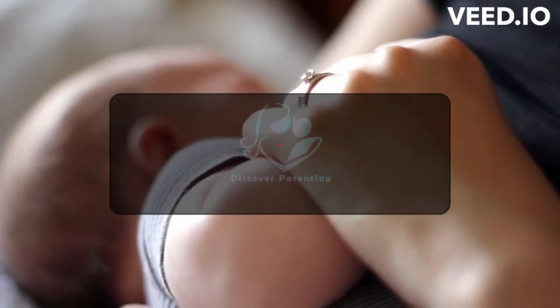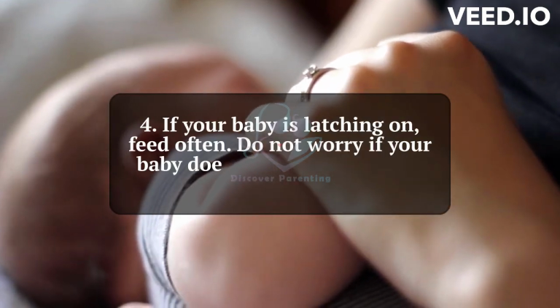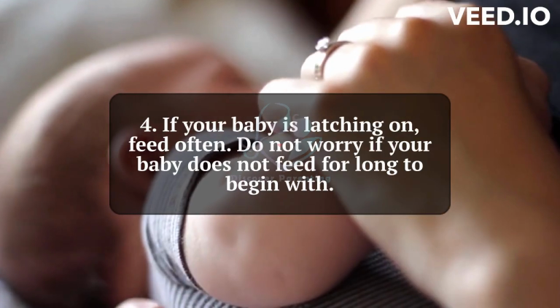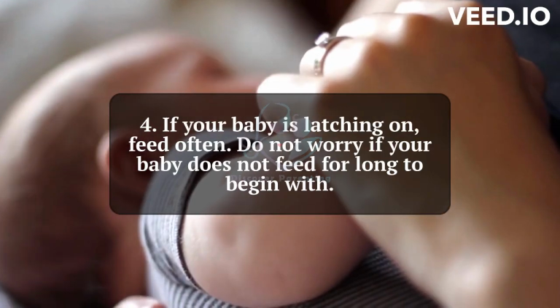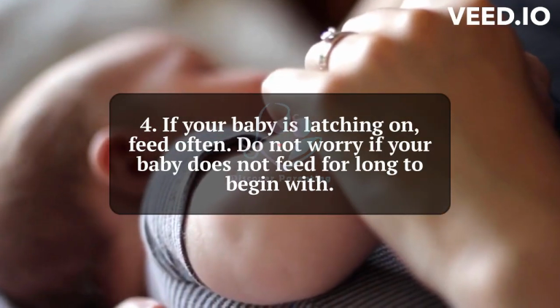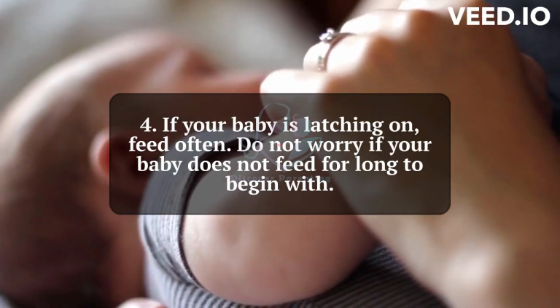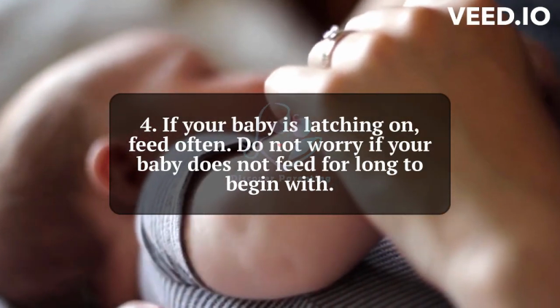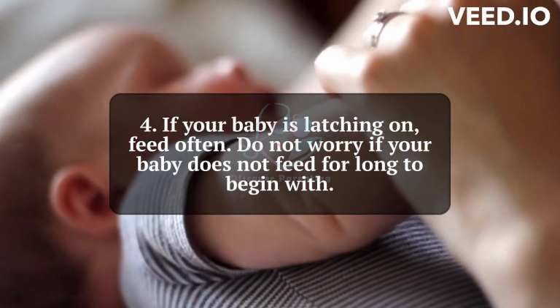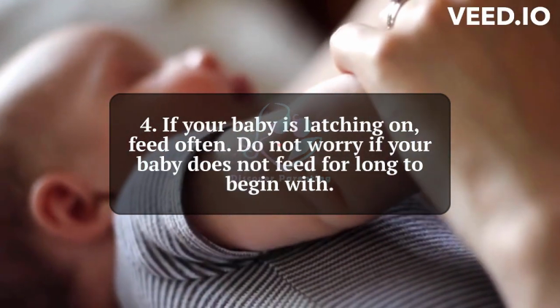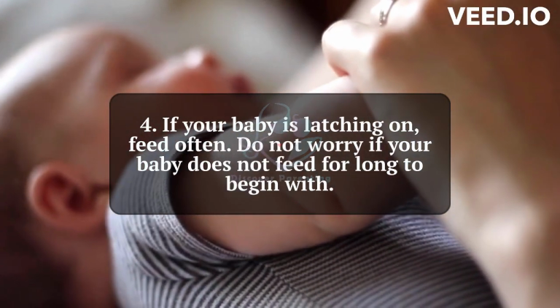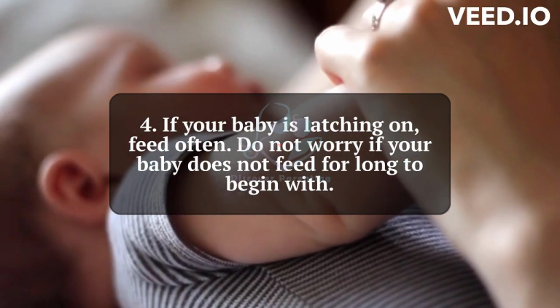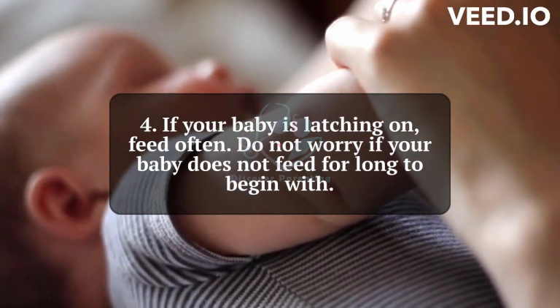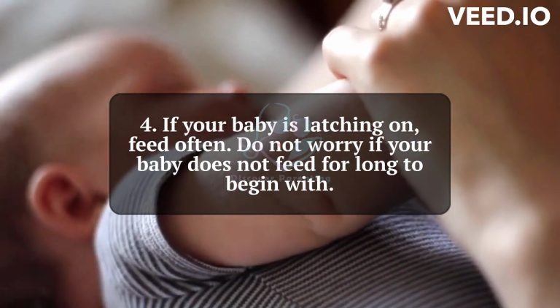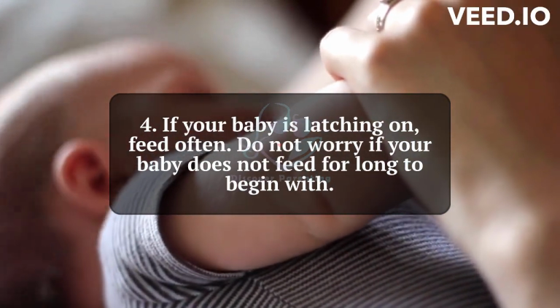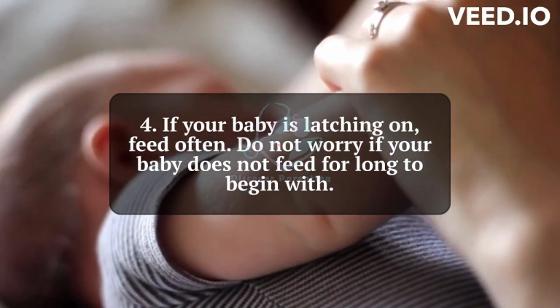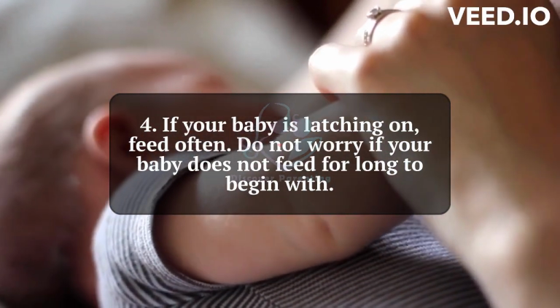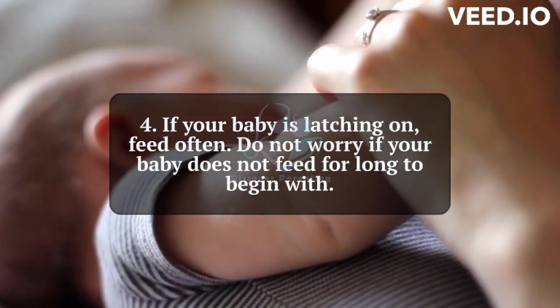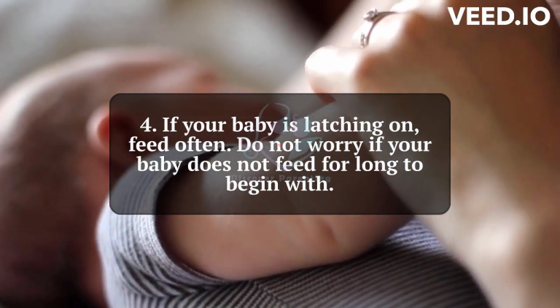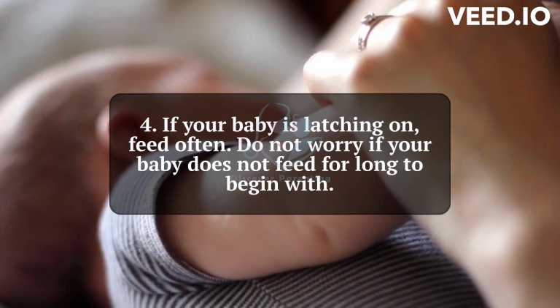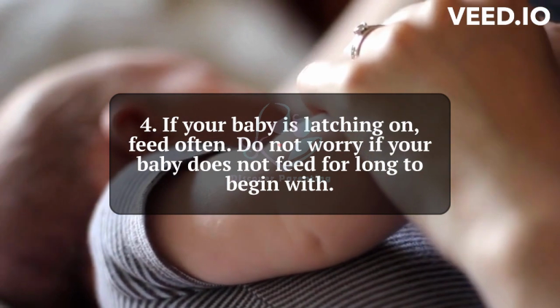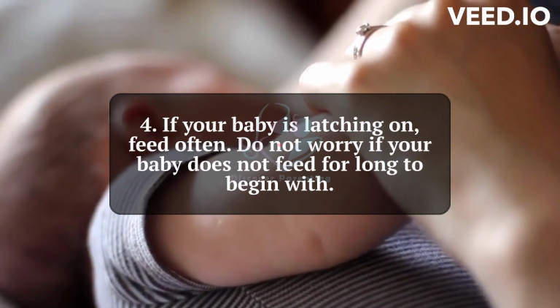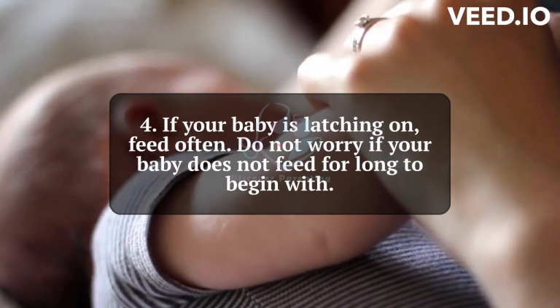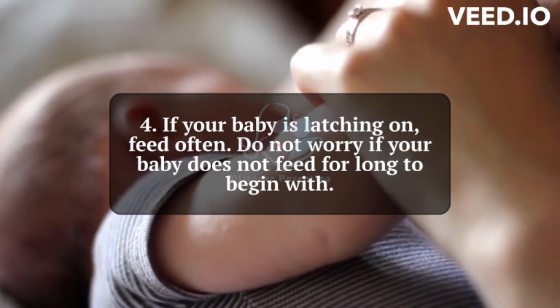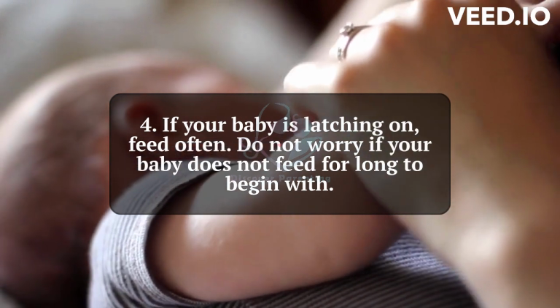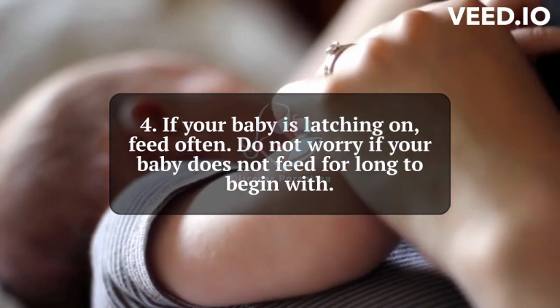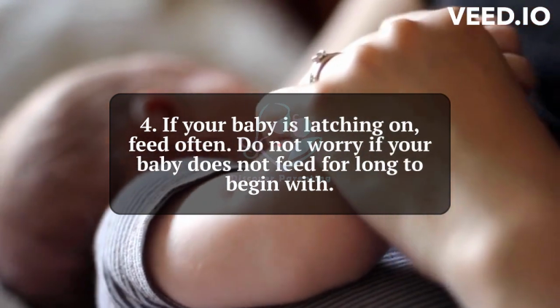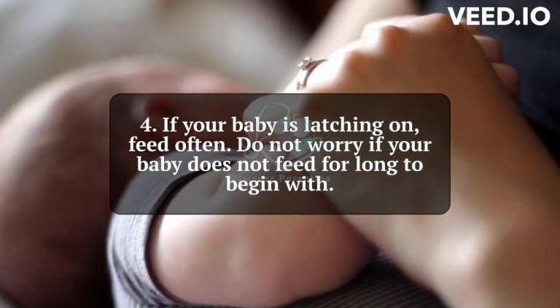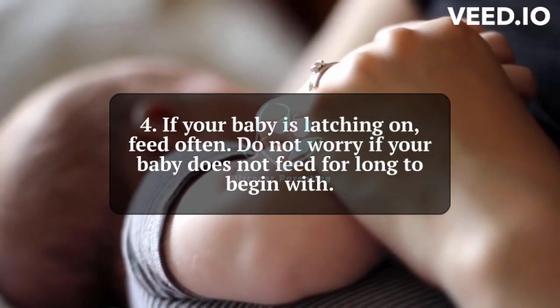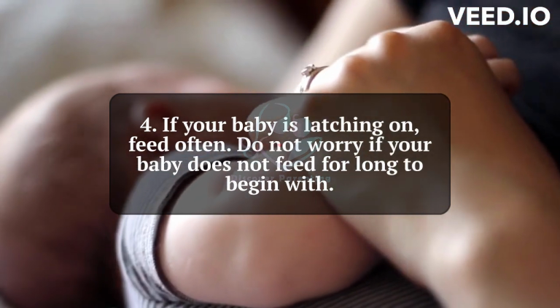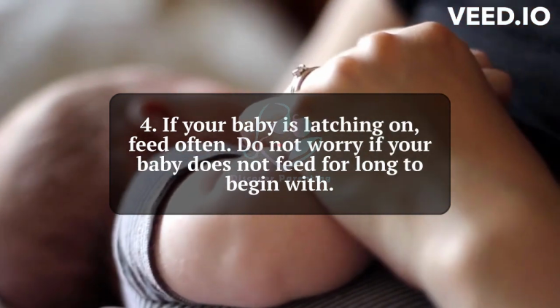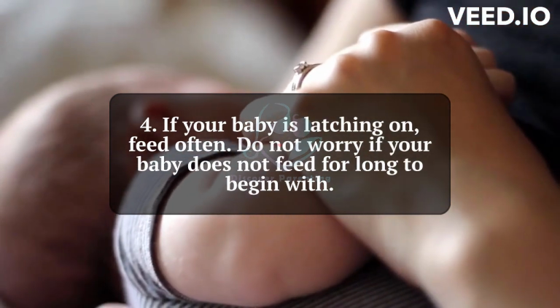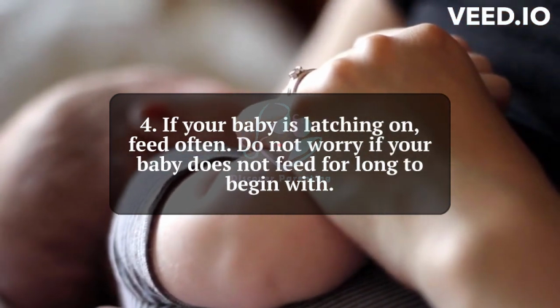4. If your baby is latching on, feed often. Do not worry if your baby does not feed for long to begin with.